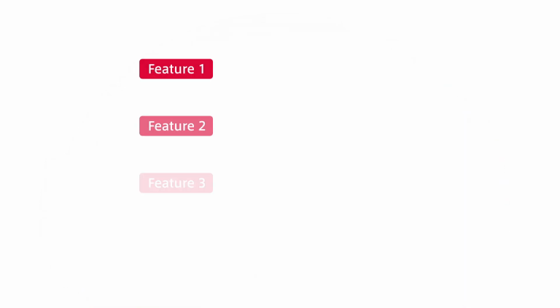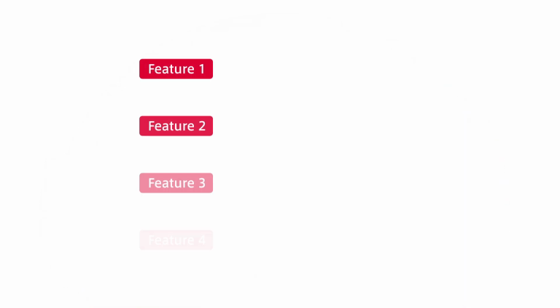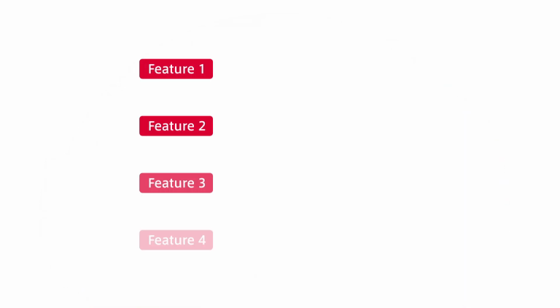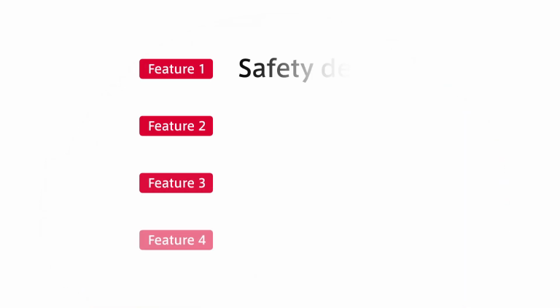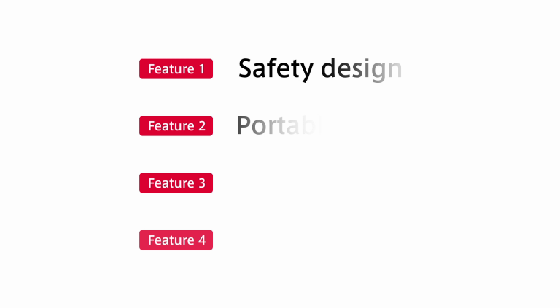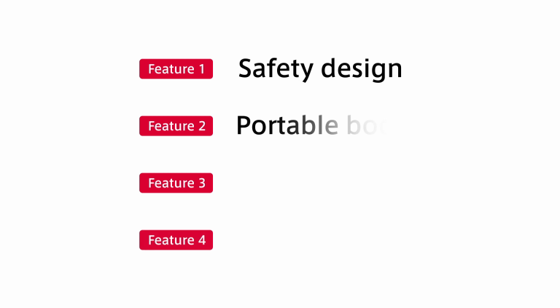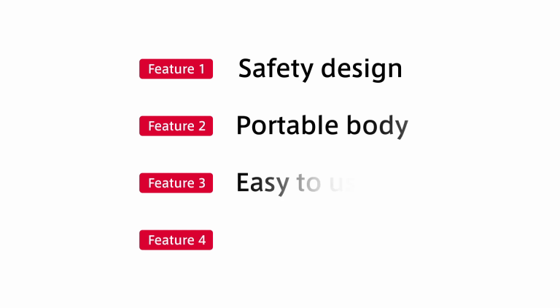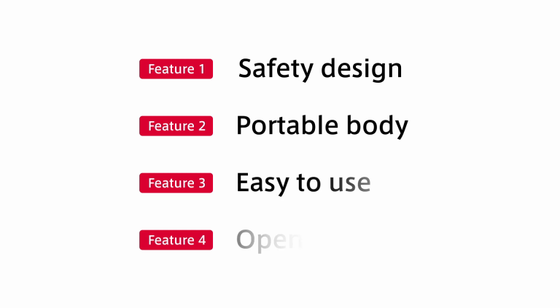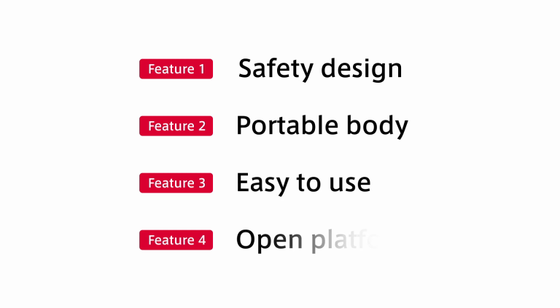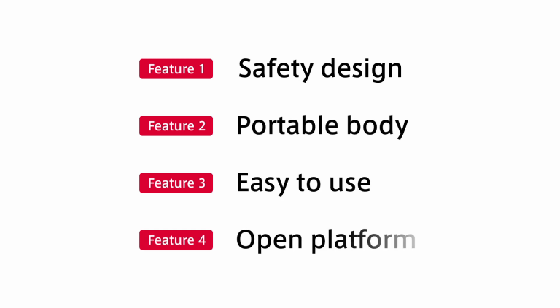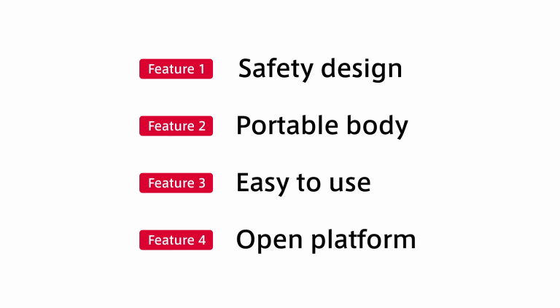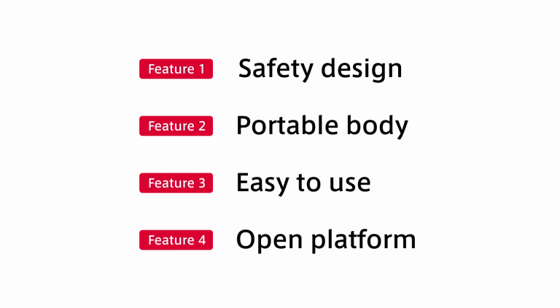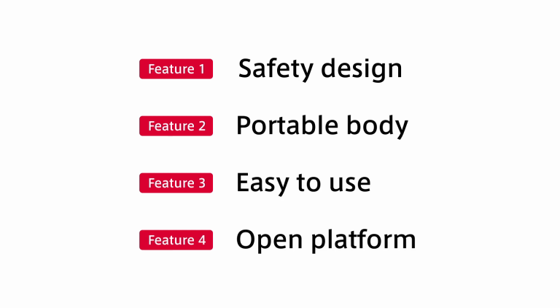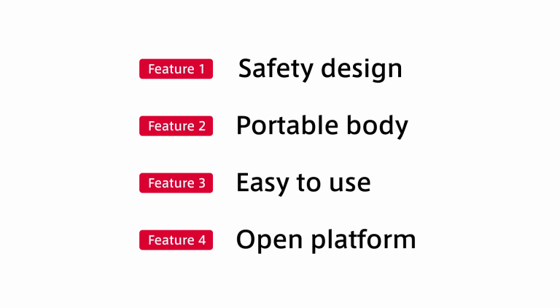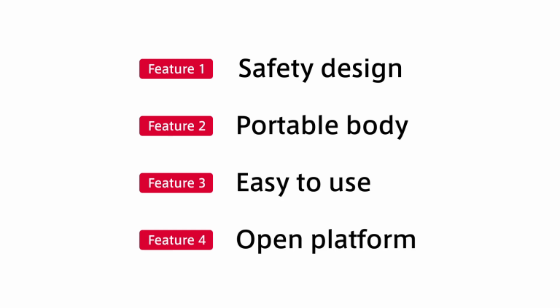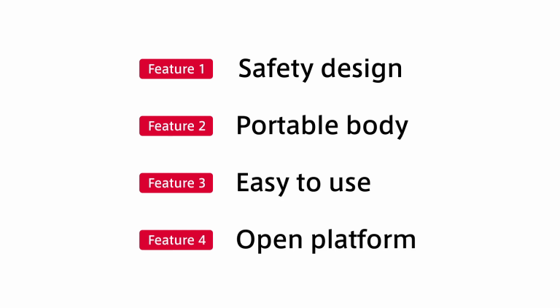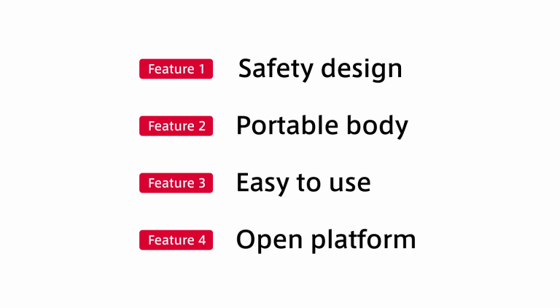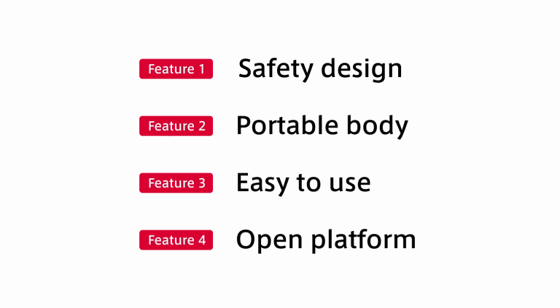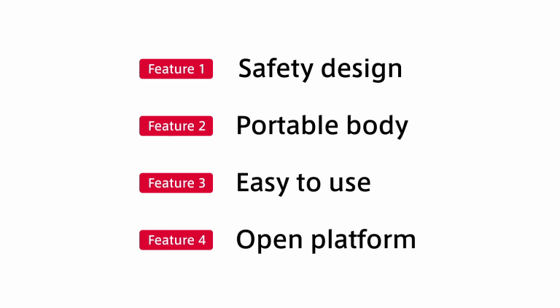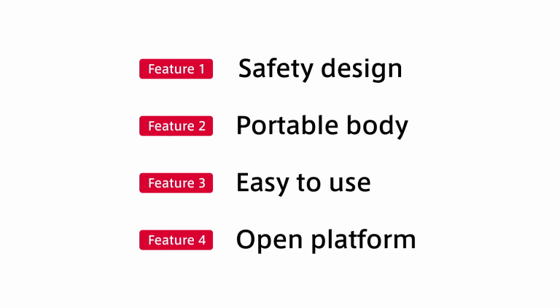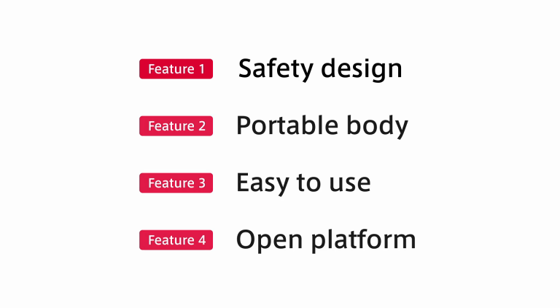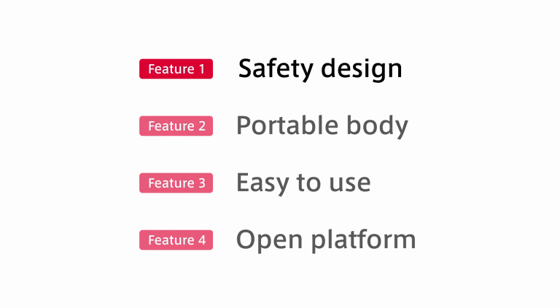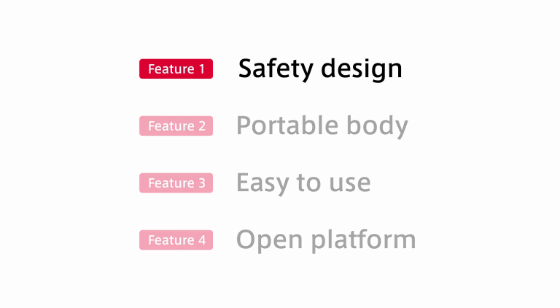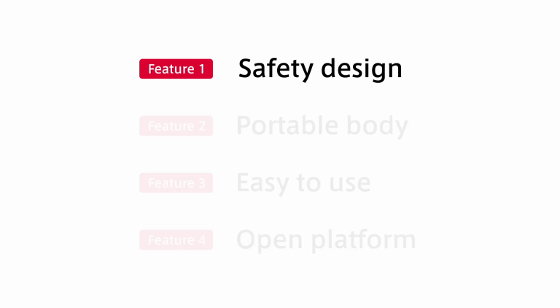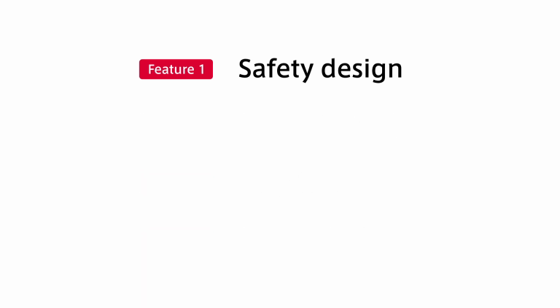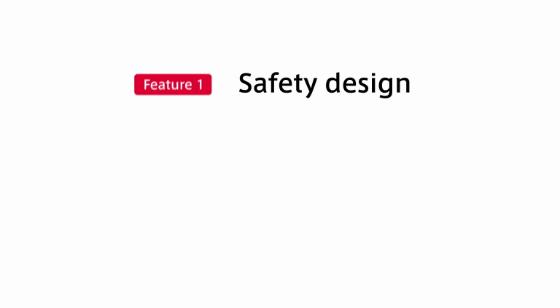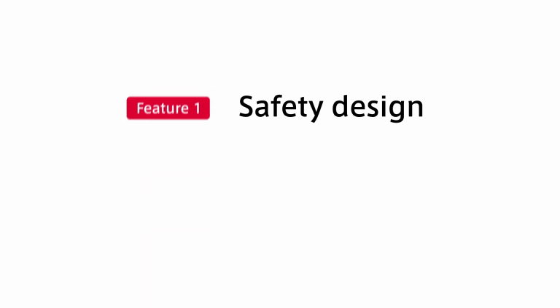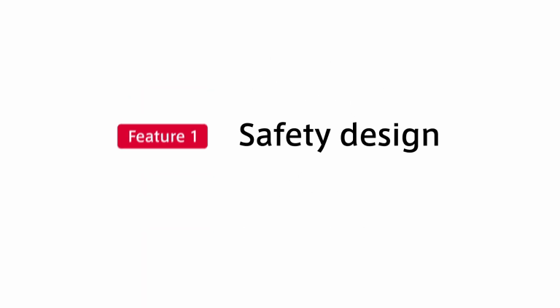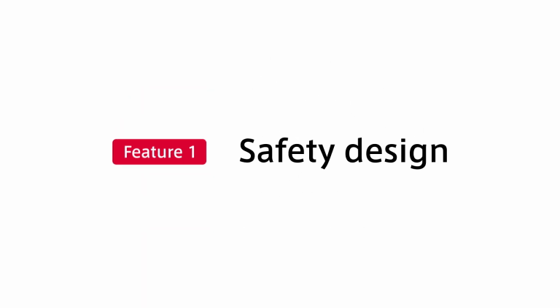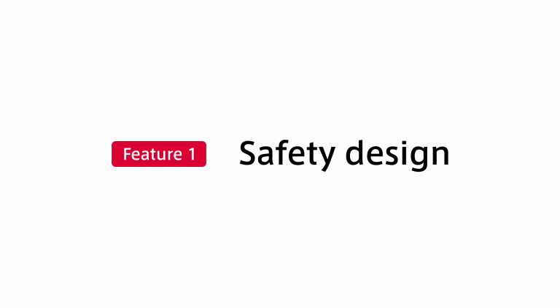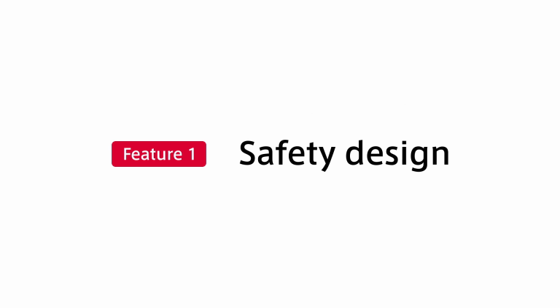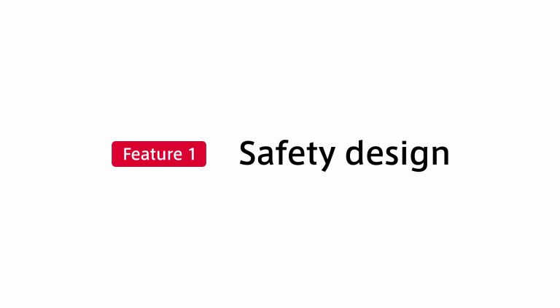Cobota has four key features. The first feature is safety design.